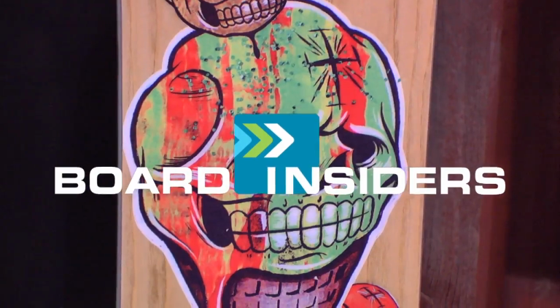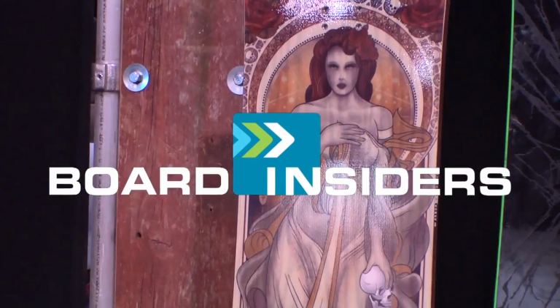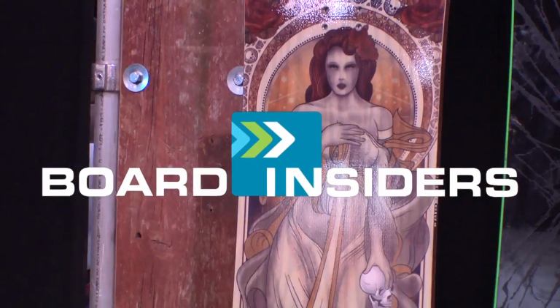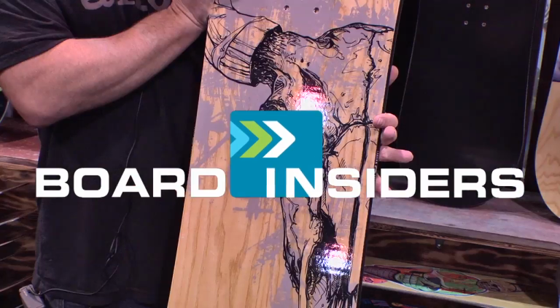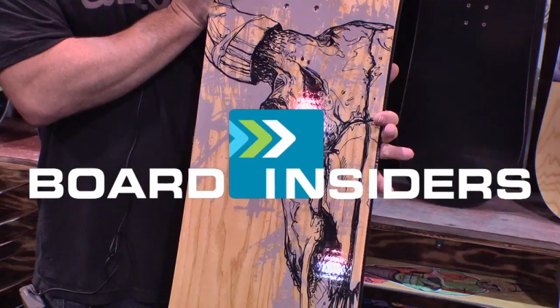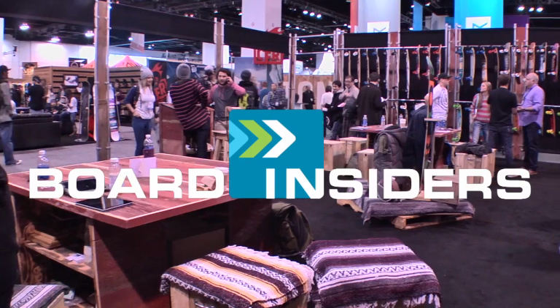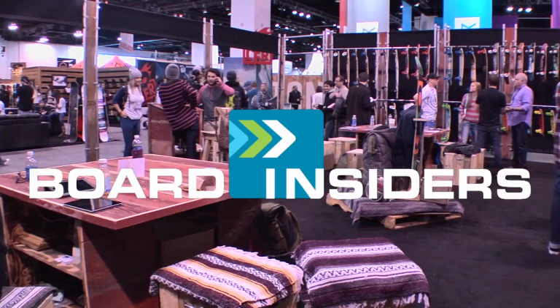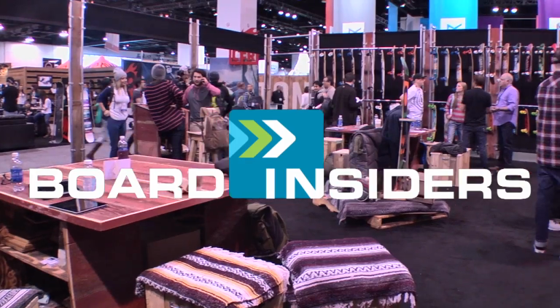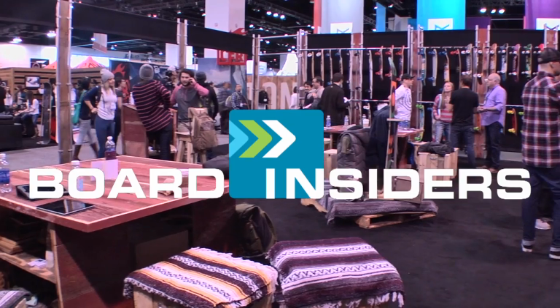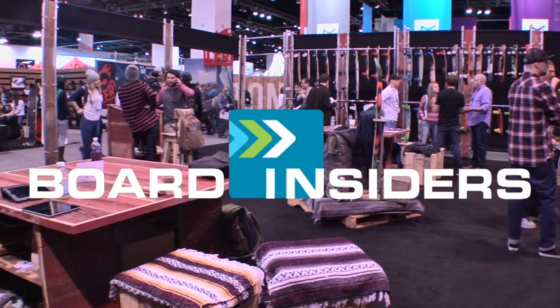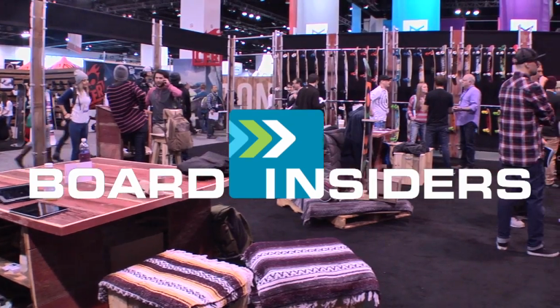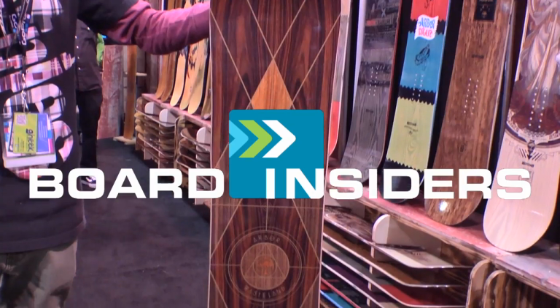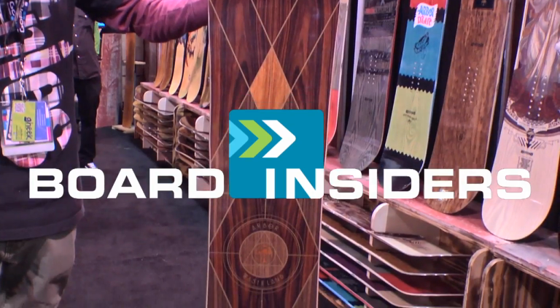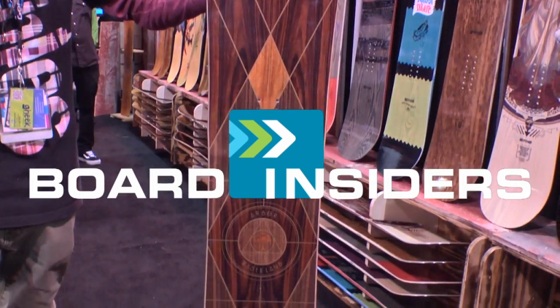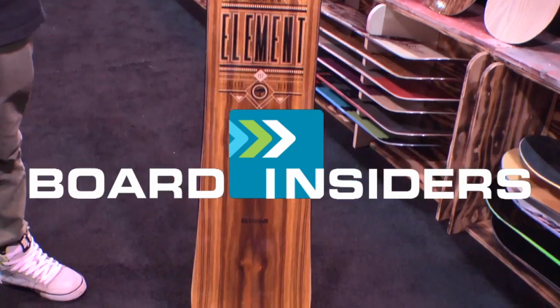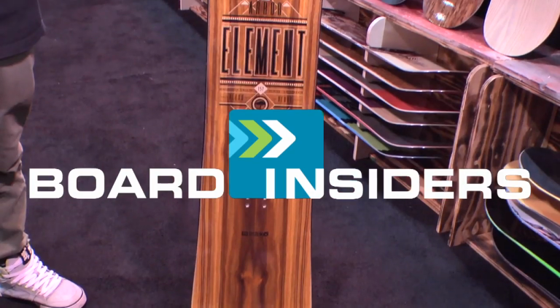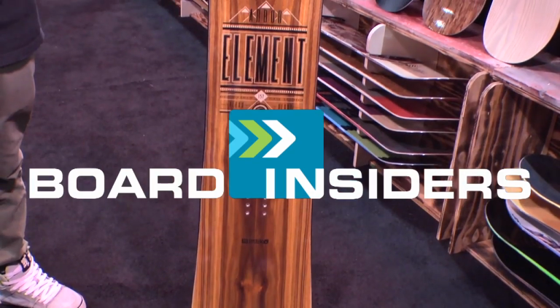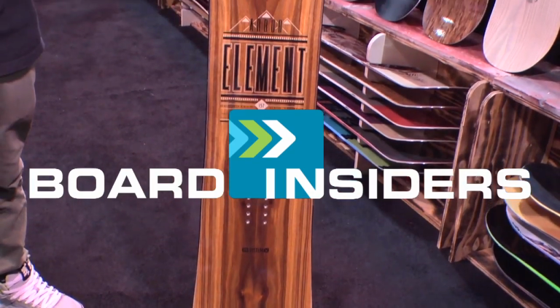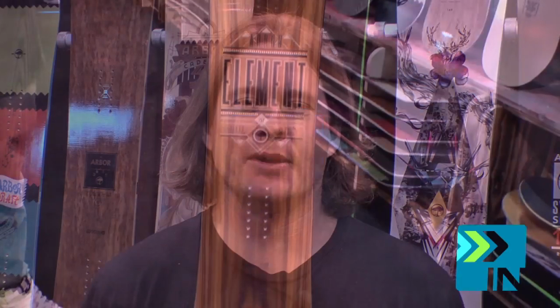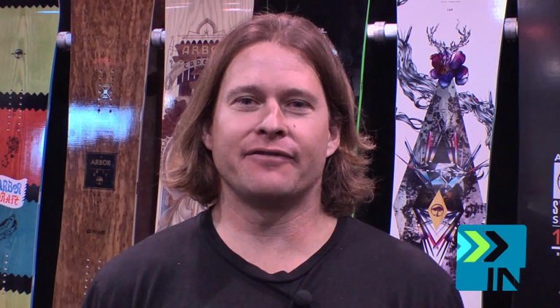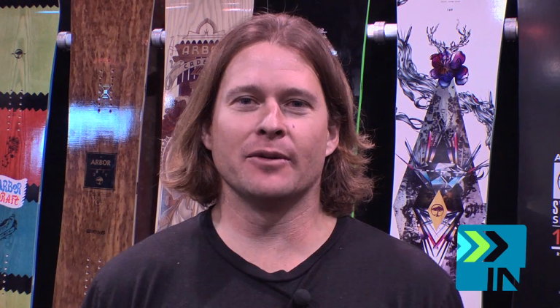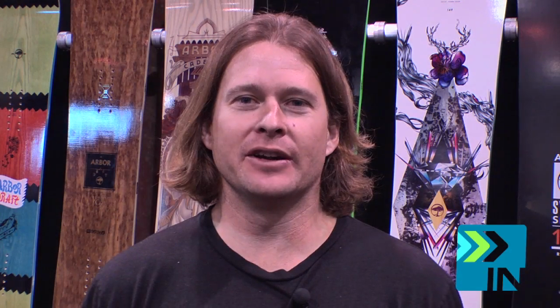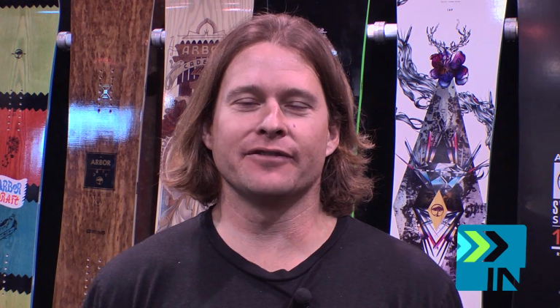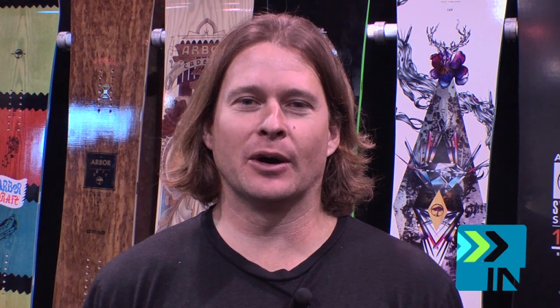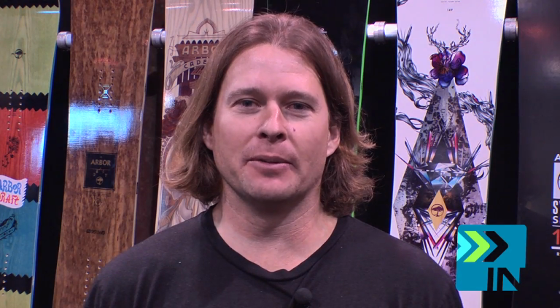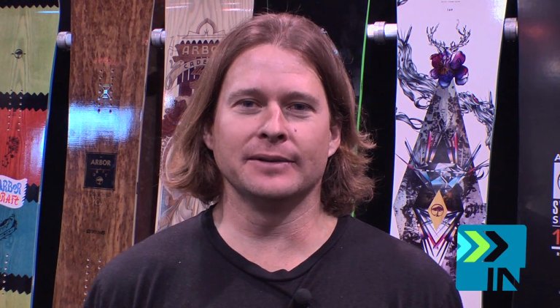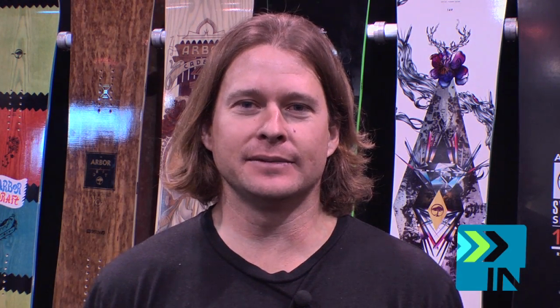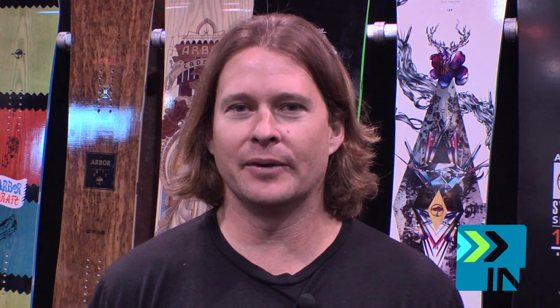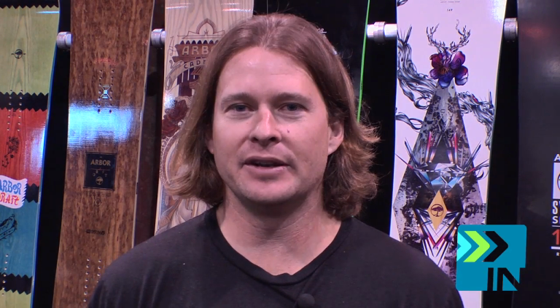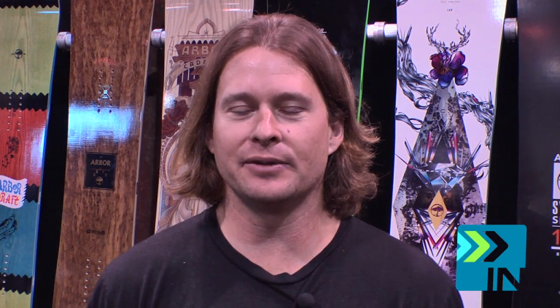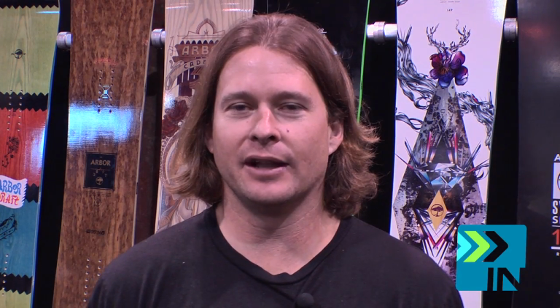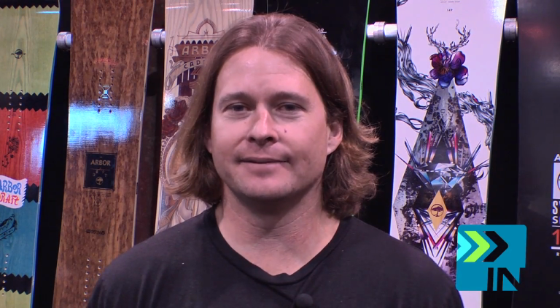Board Insiders. Real writers, real reviews. Brad Farmer here from Arbor. I'm going to run you through the line.